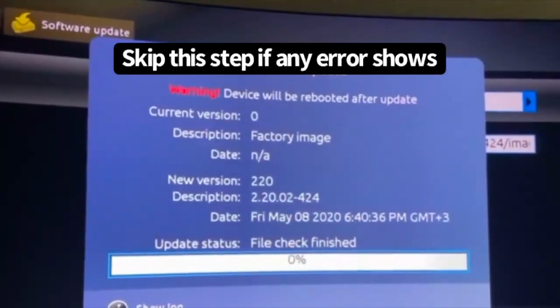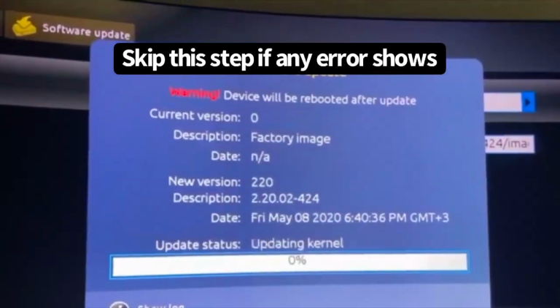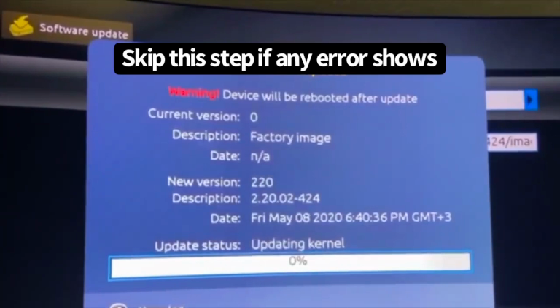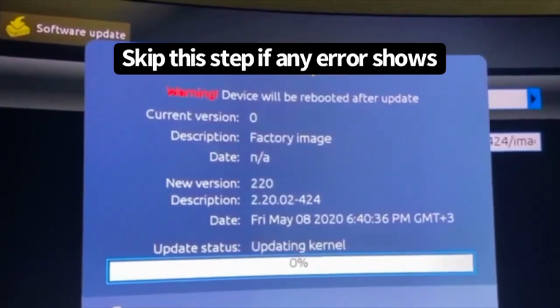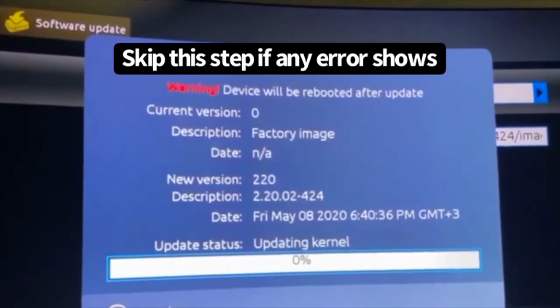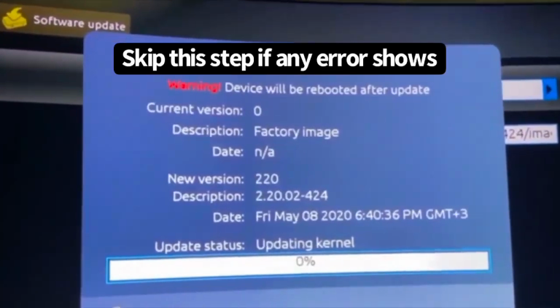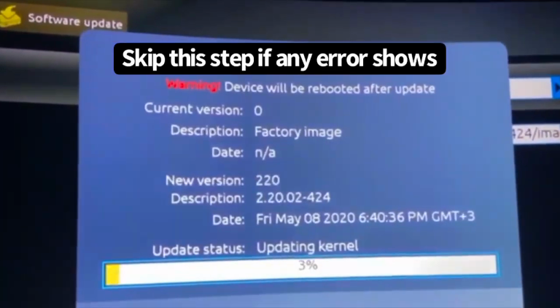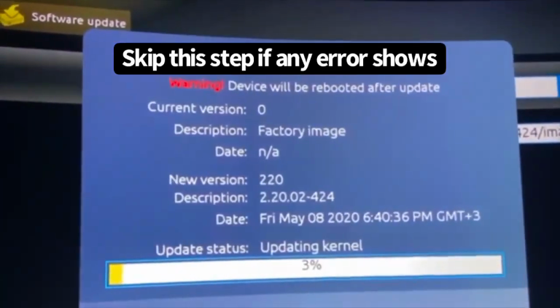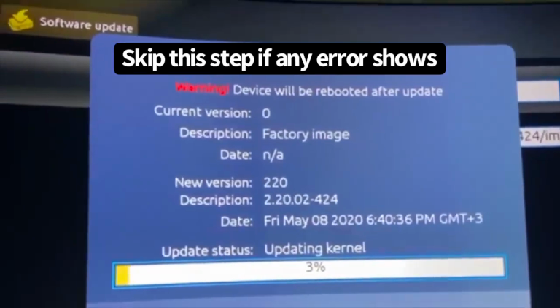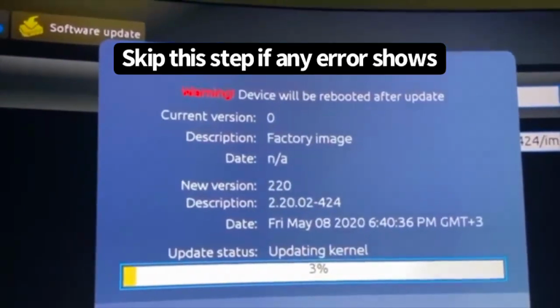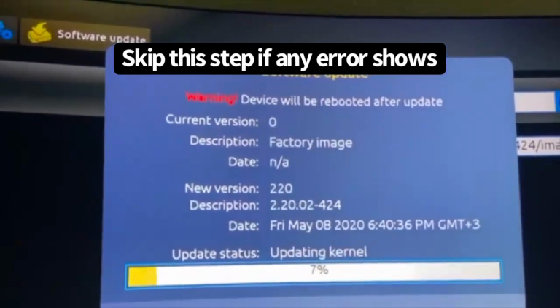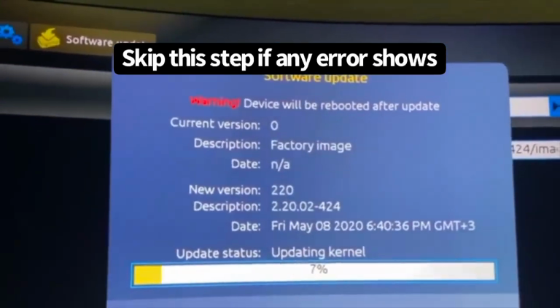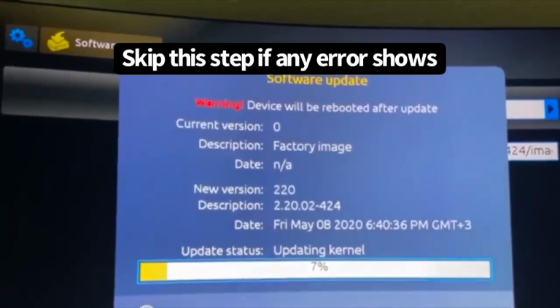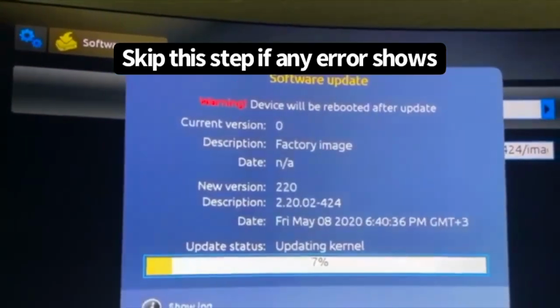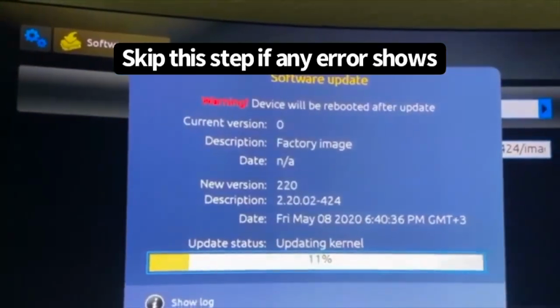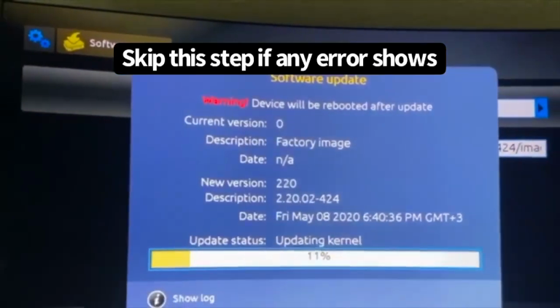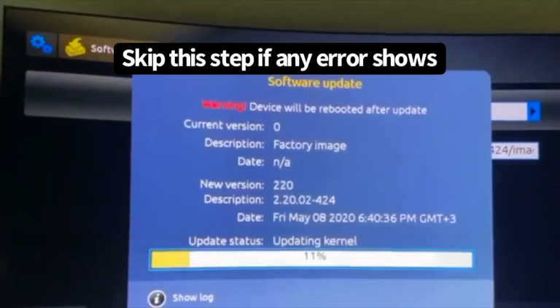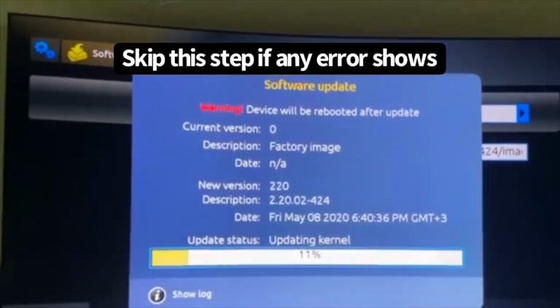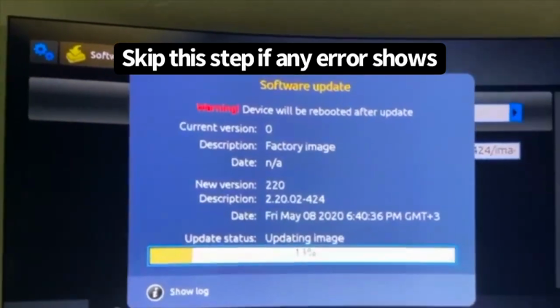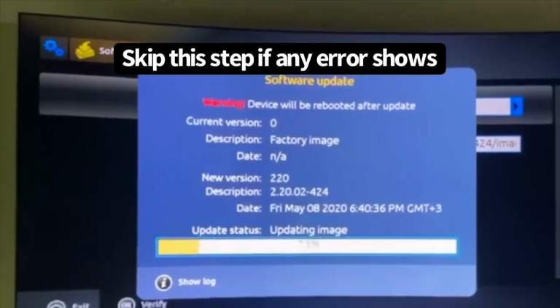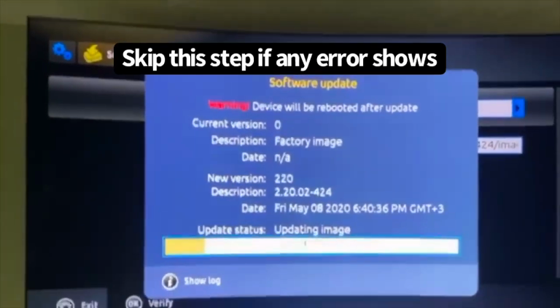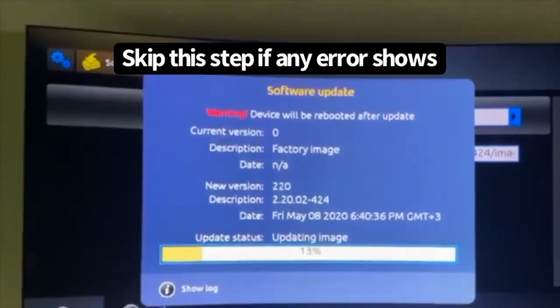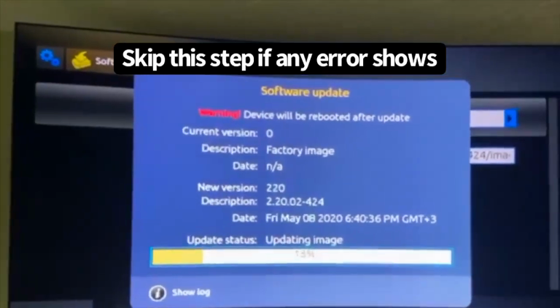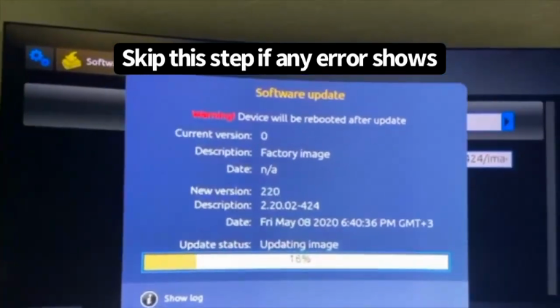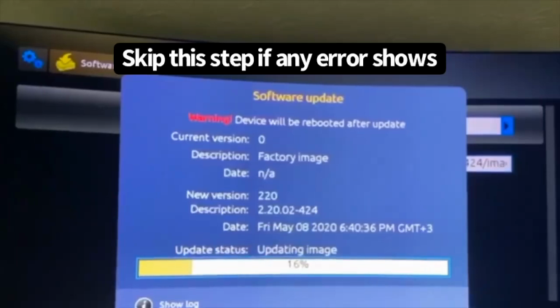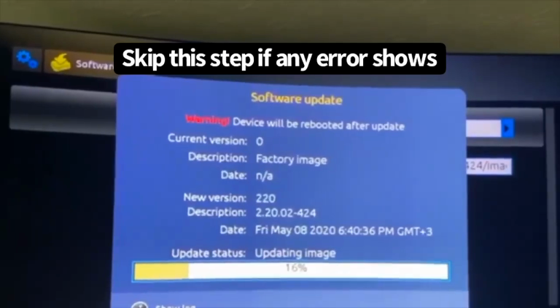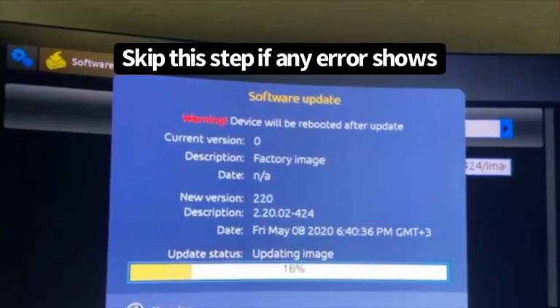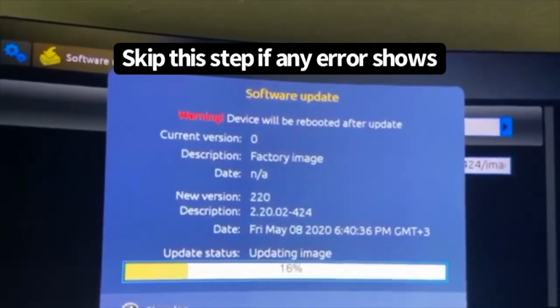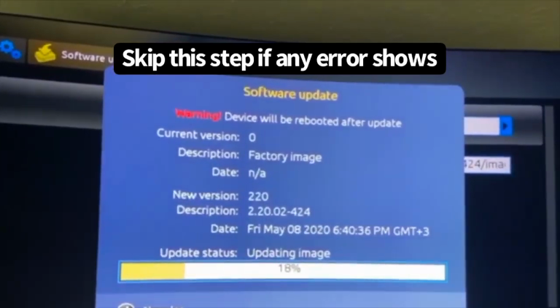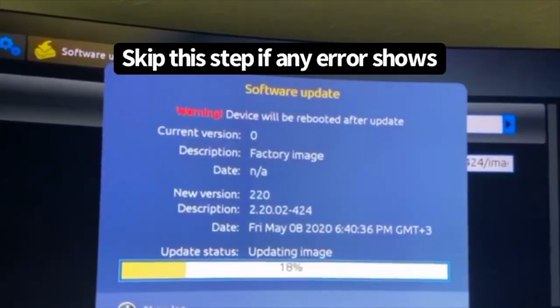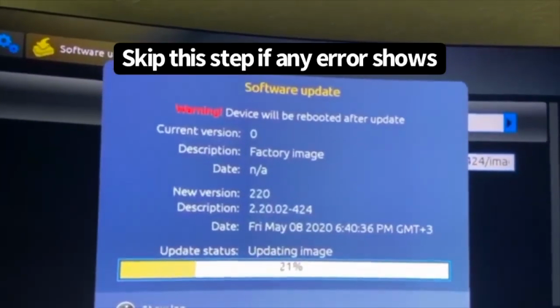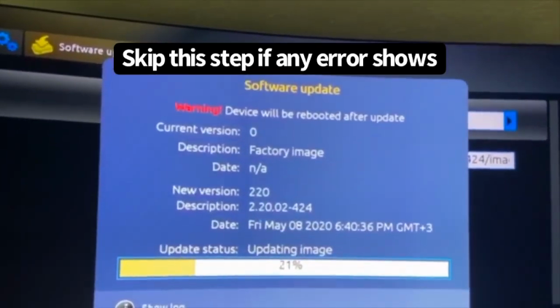If you see an error here and it doesn't update, that means your Wi-Fi or internet is not connected. So go and connect your internet again.